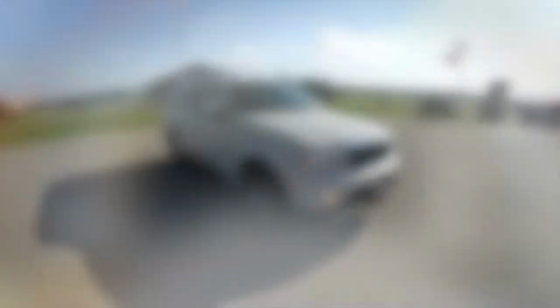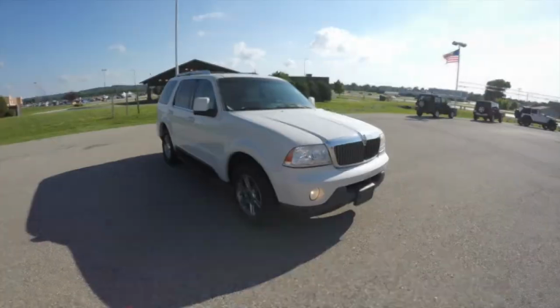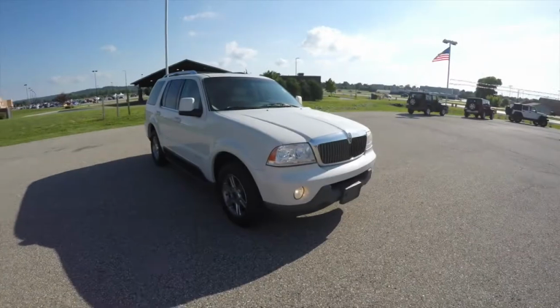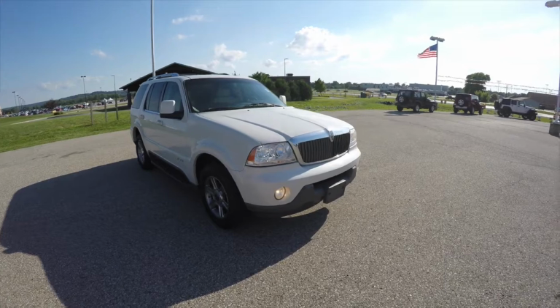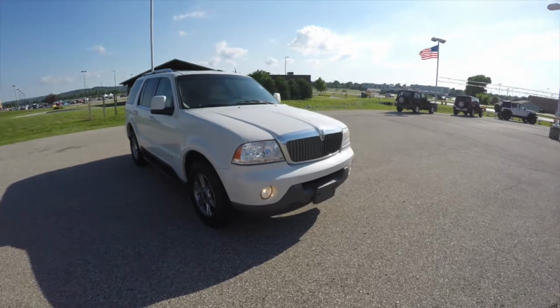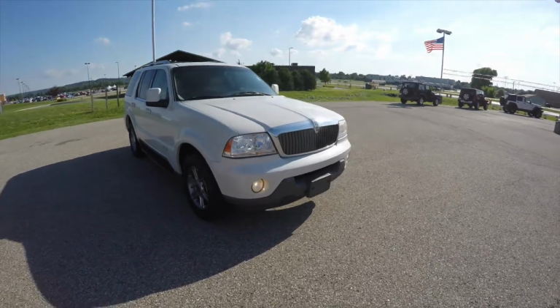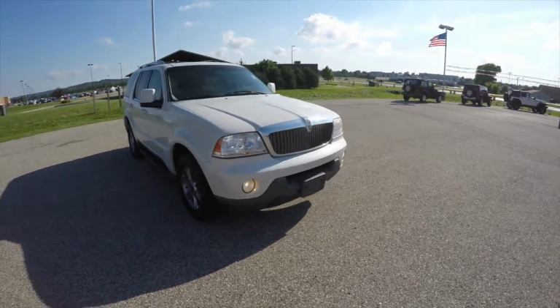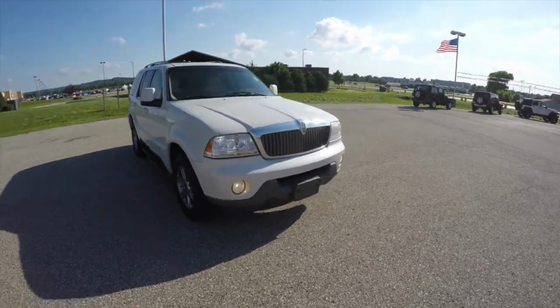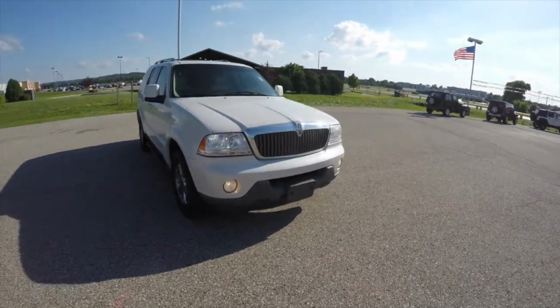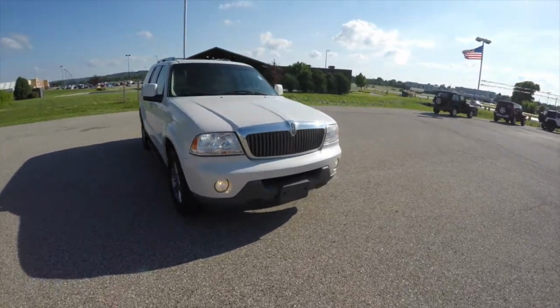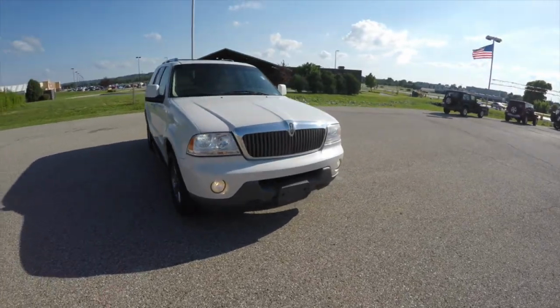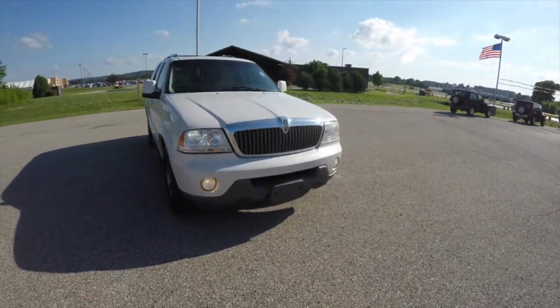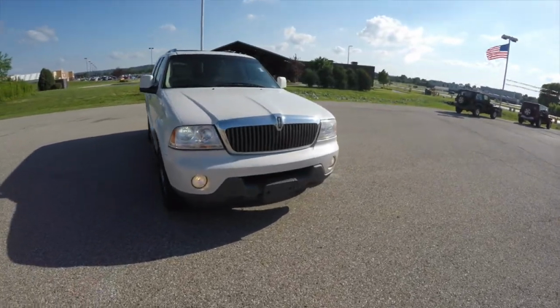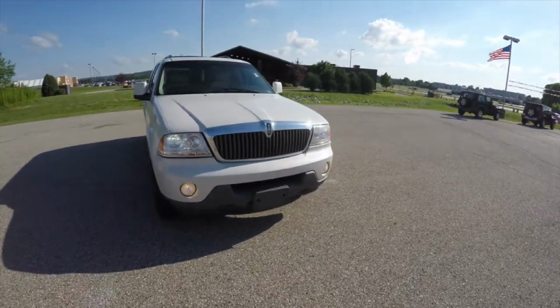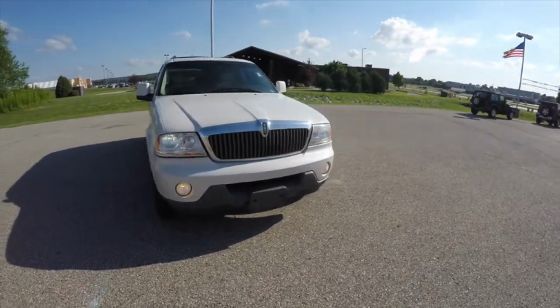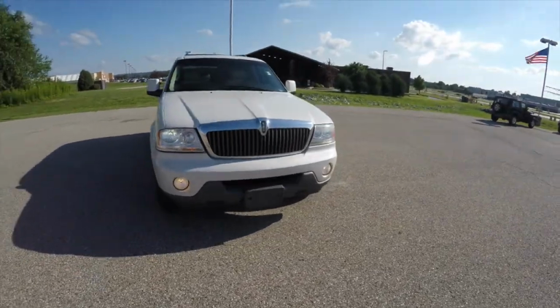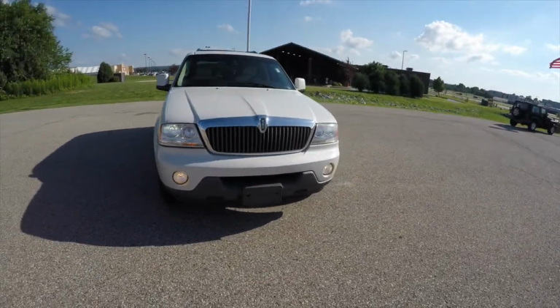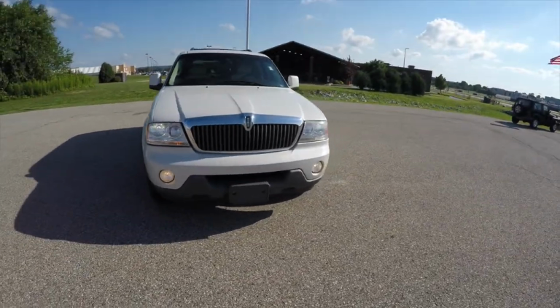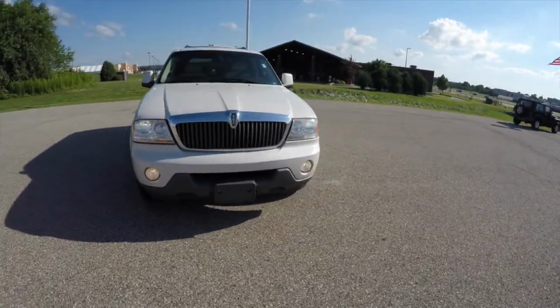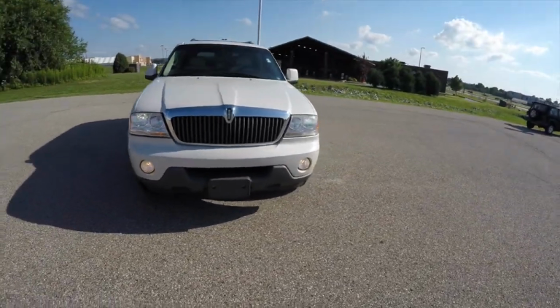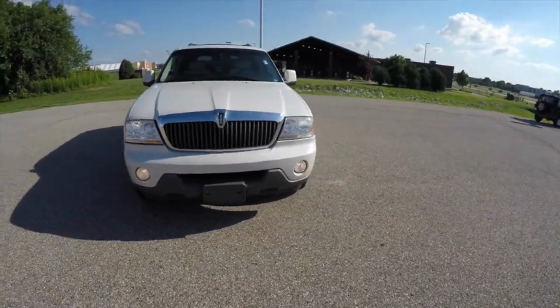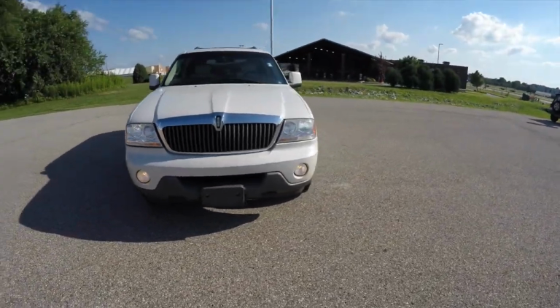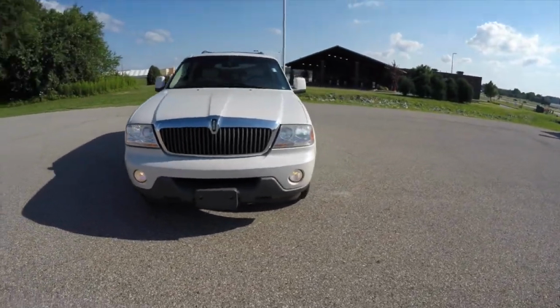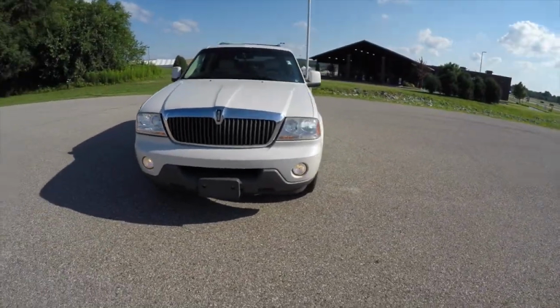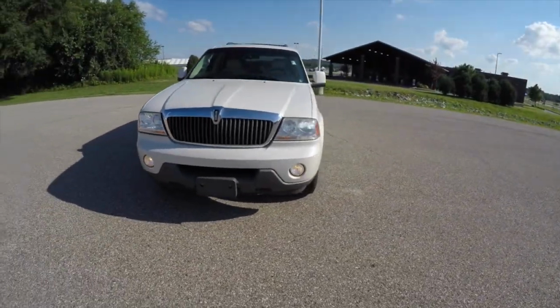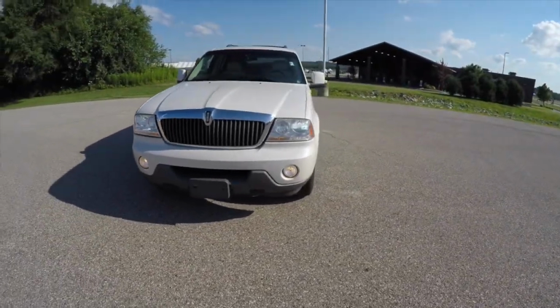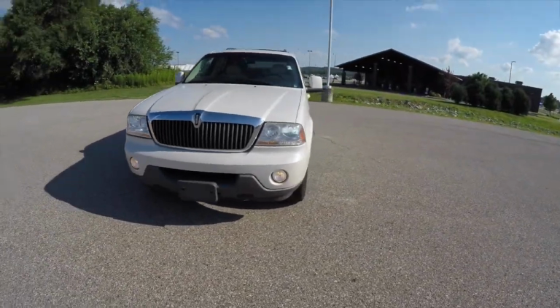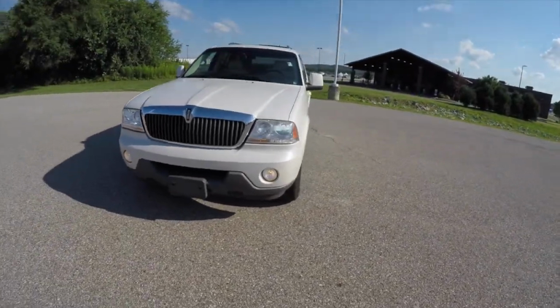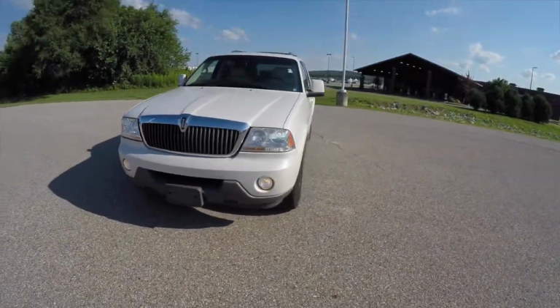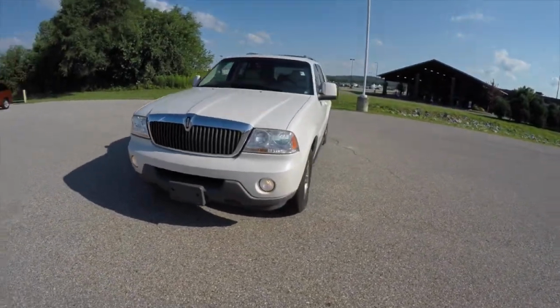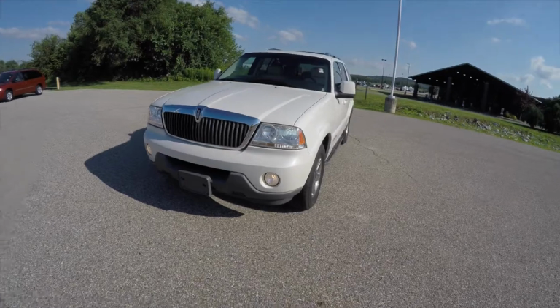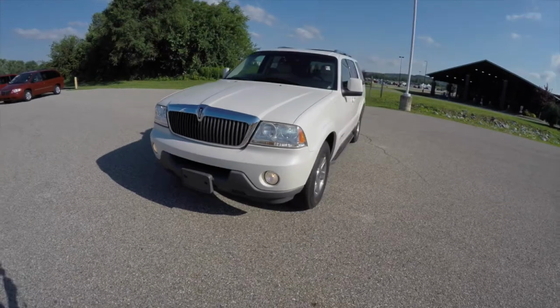Hello everyone. Today we're going to take a quick walk-around look at this 2003 Lincoln Aviator.